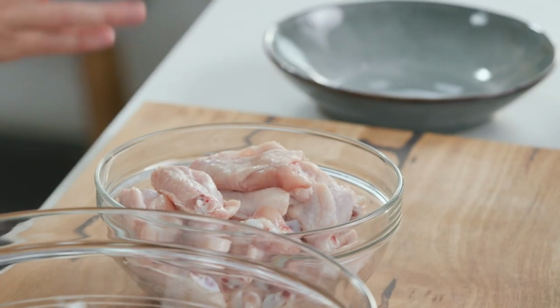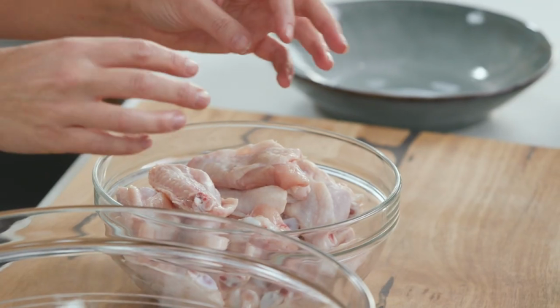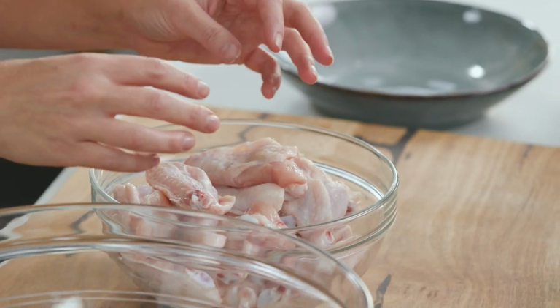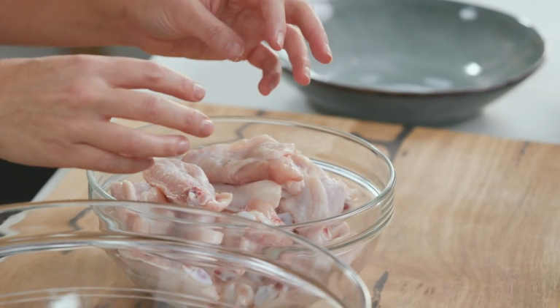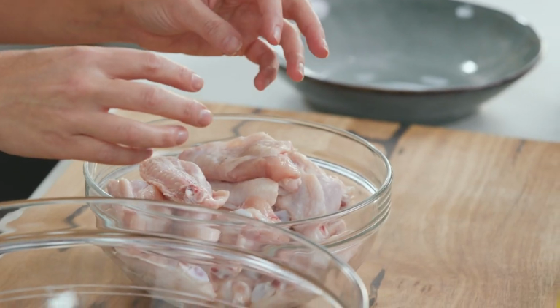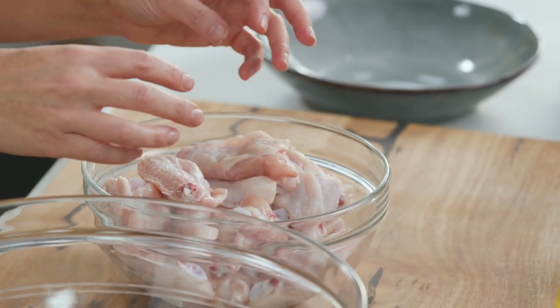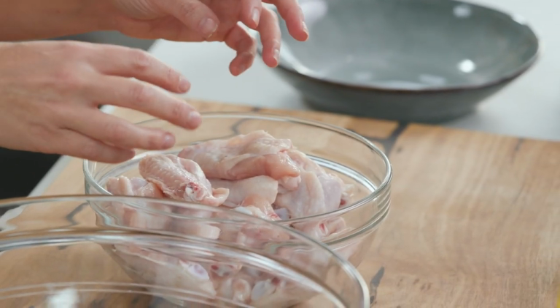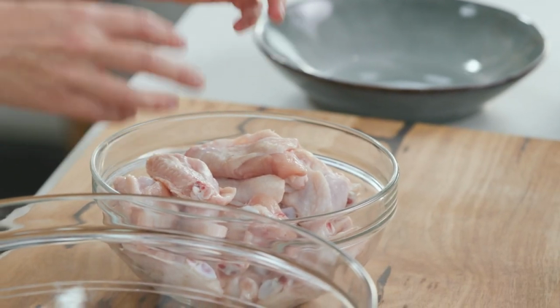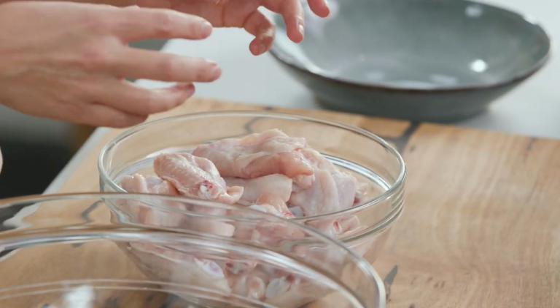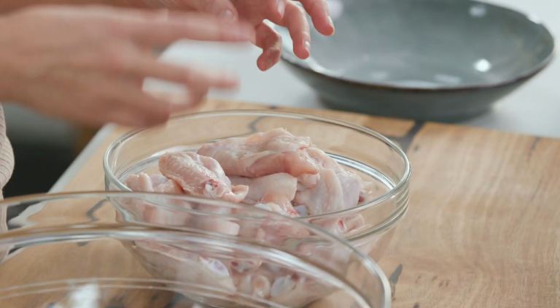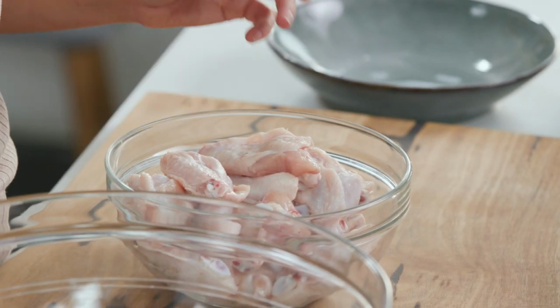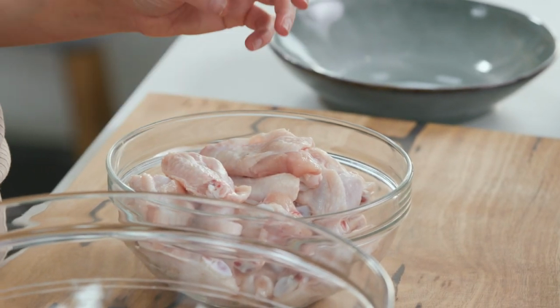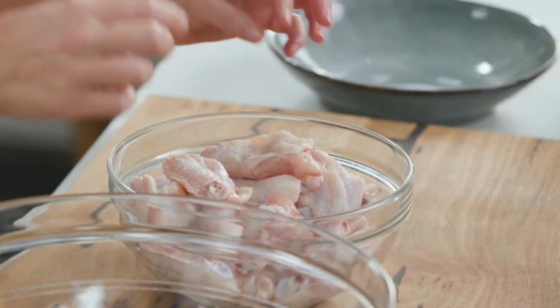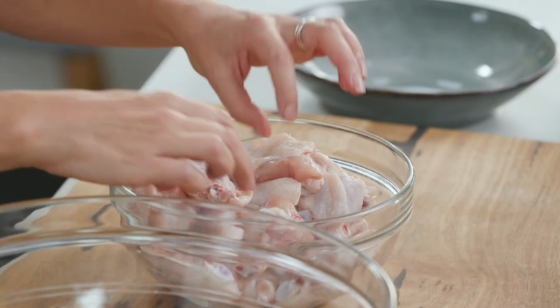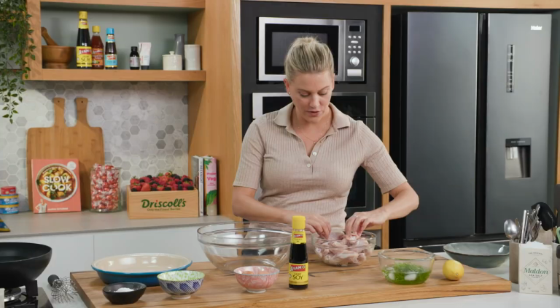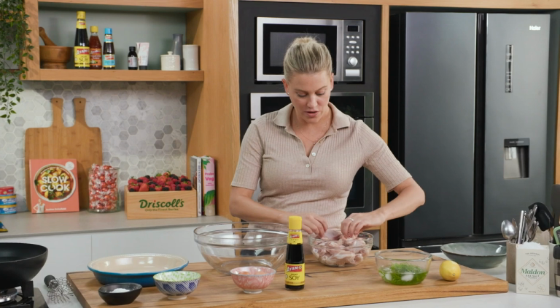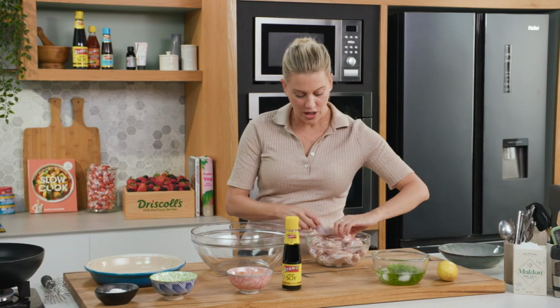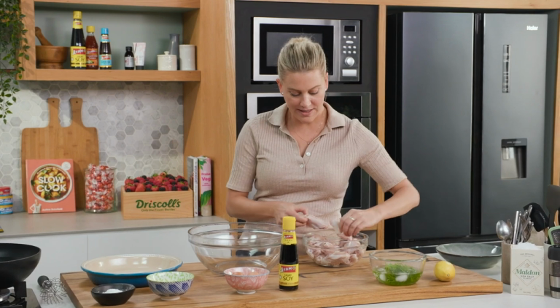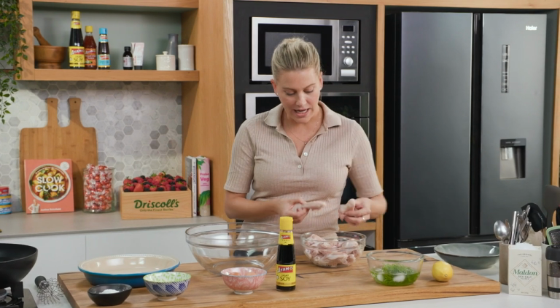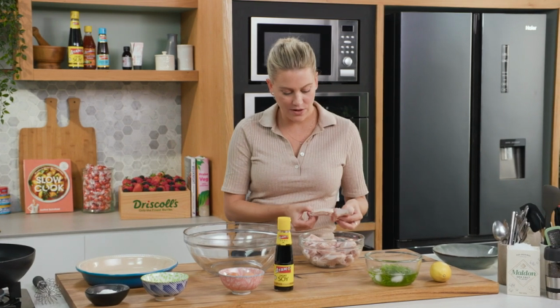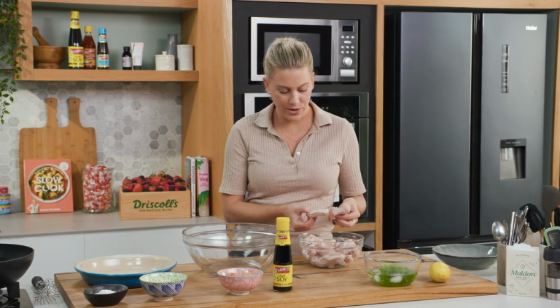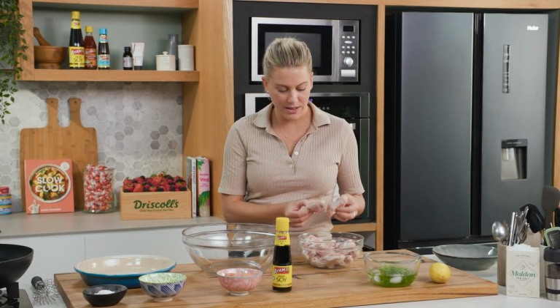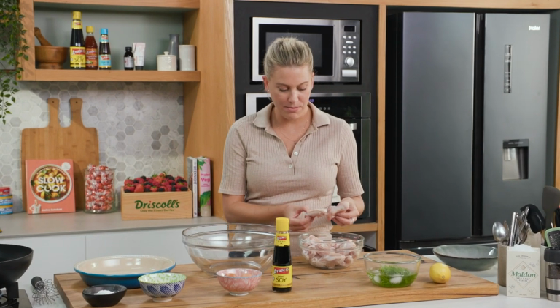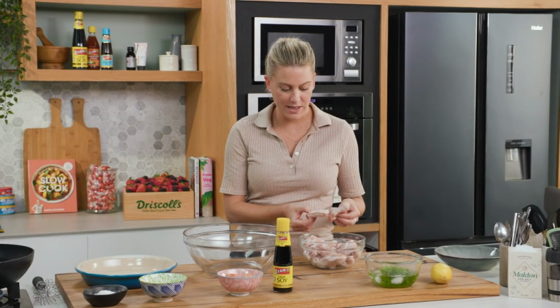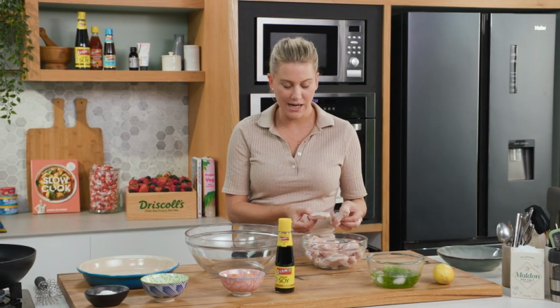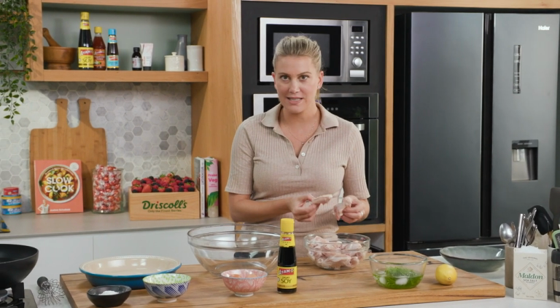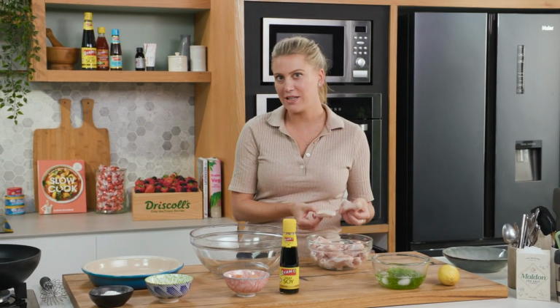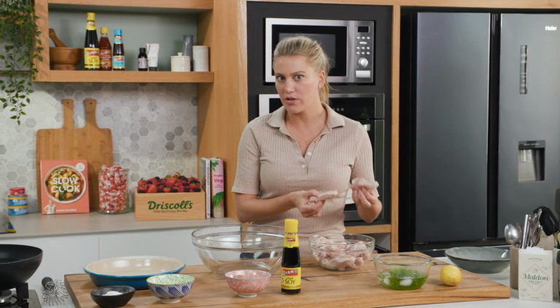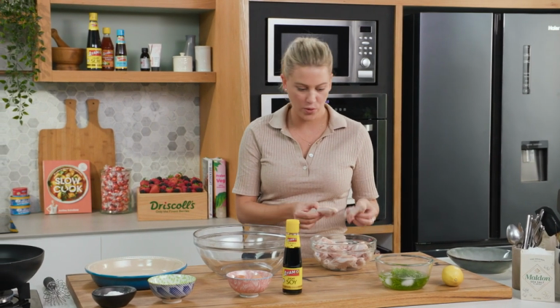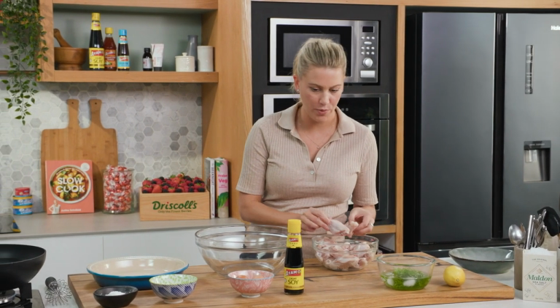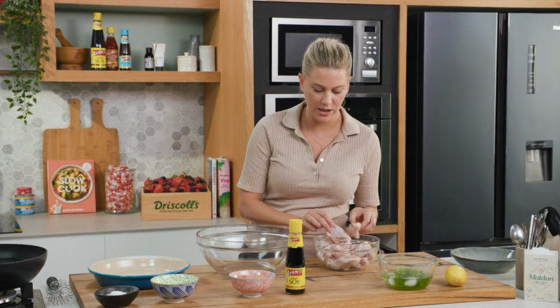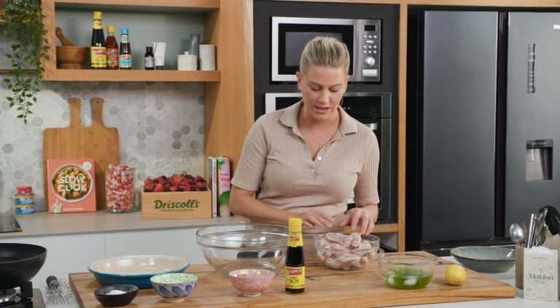I've cut my chicken wings into niblets. I've removed the wingtip and just saved the really meaty parts — skin on, of course, bone in.